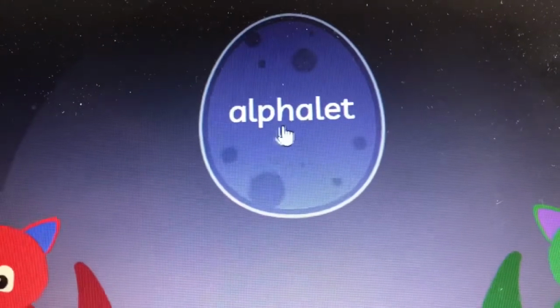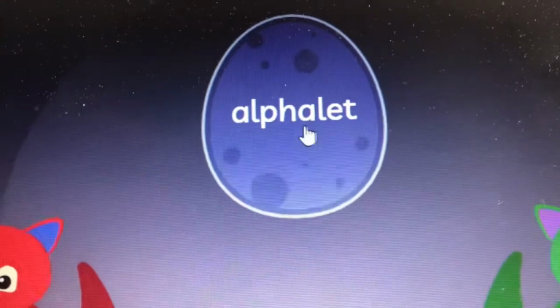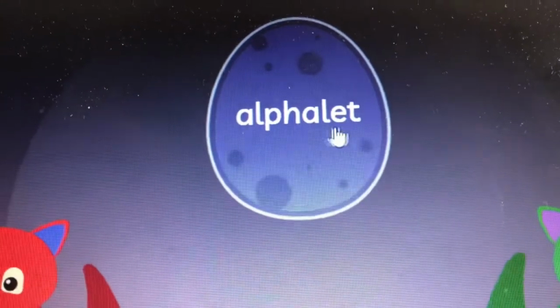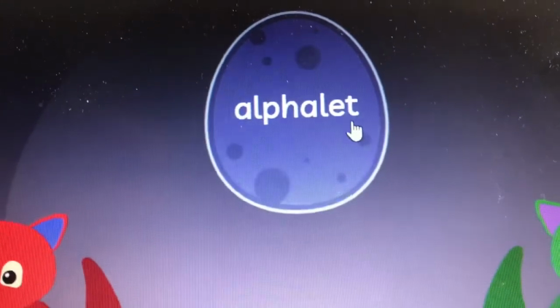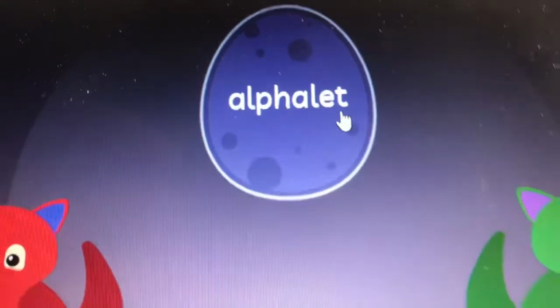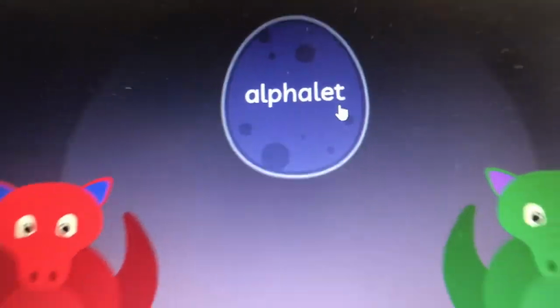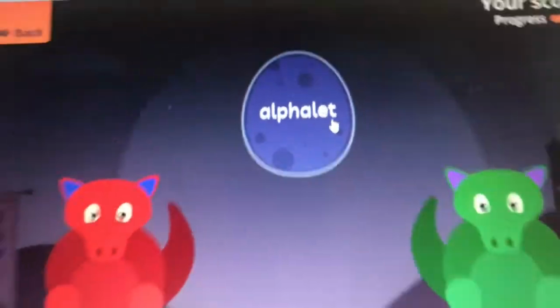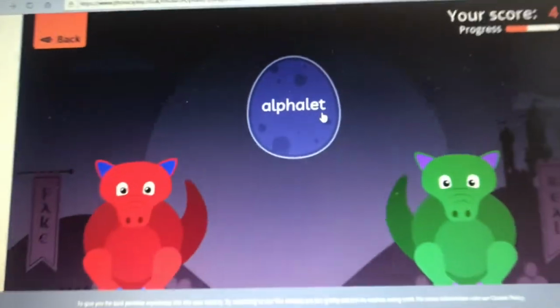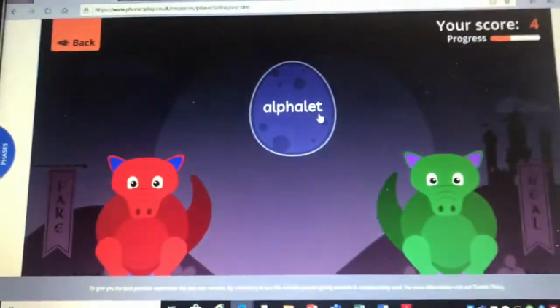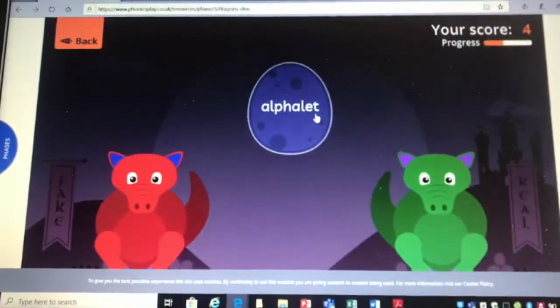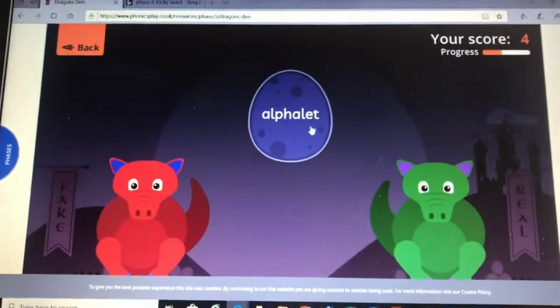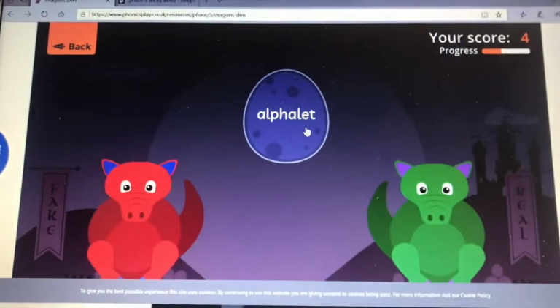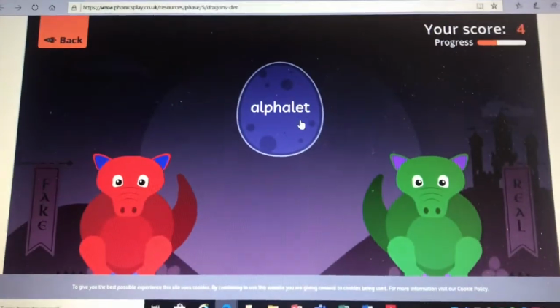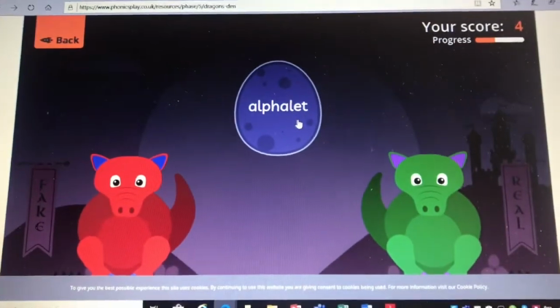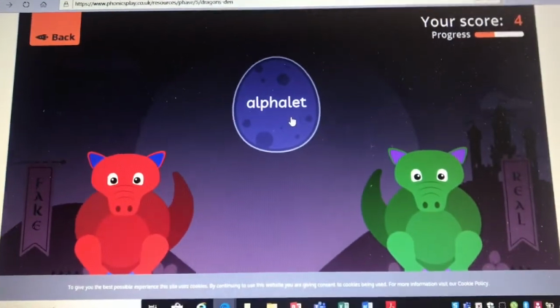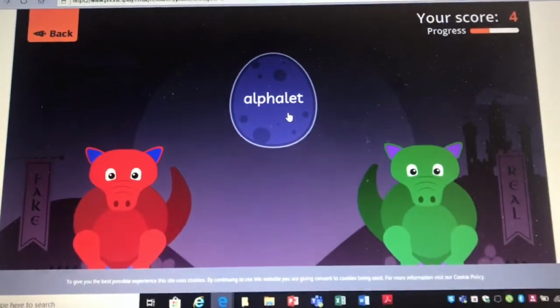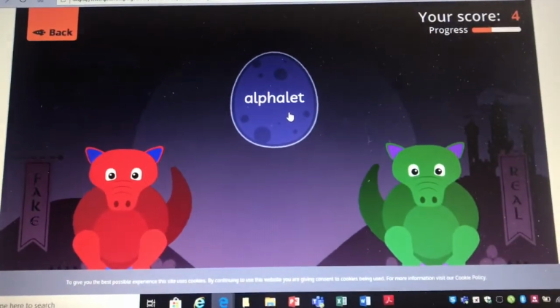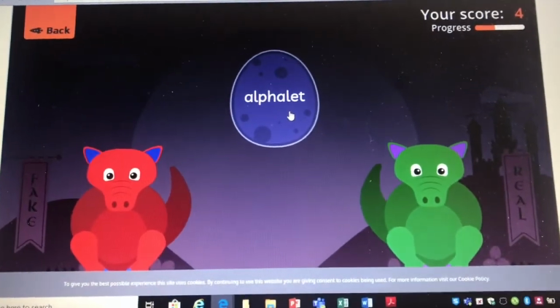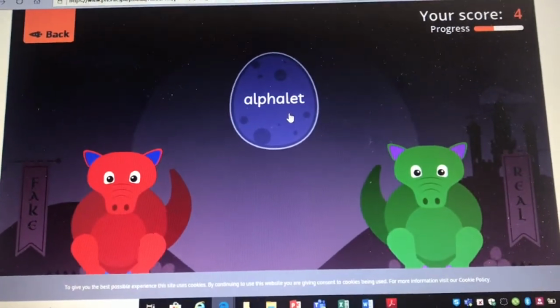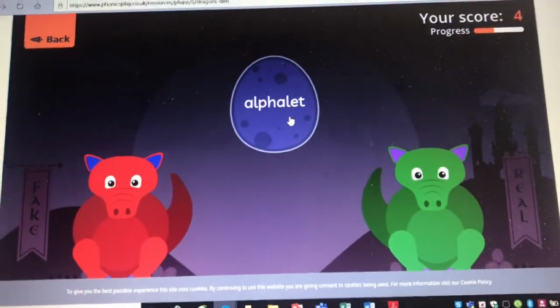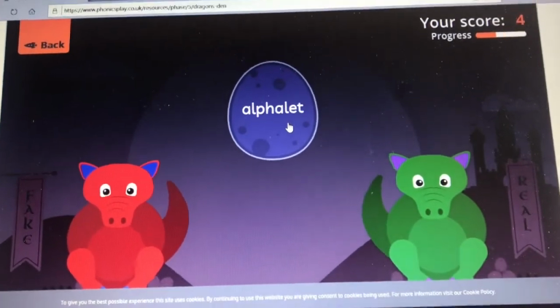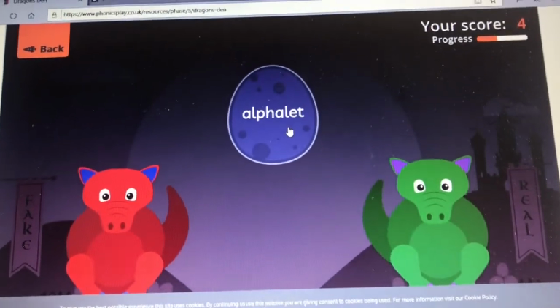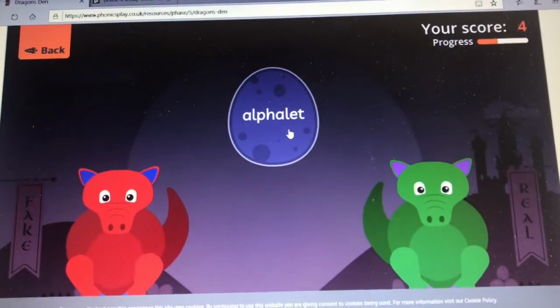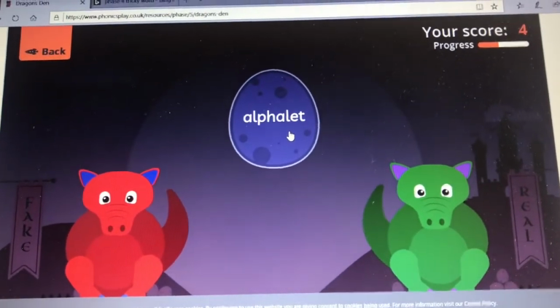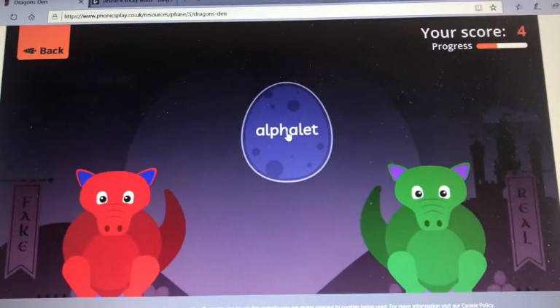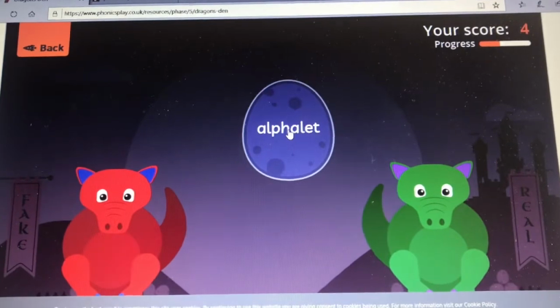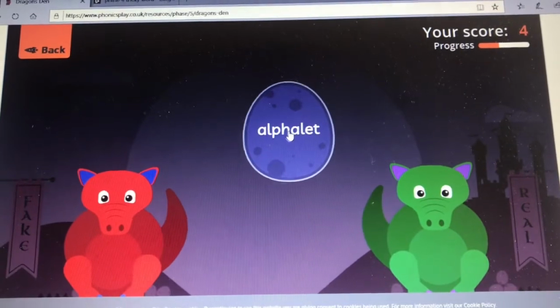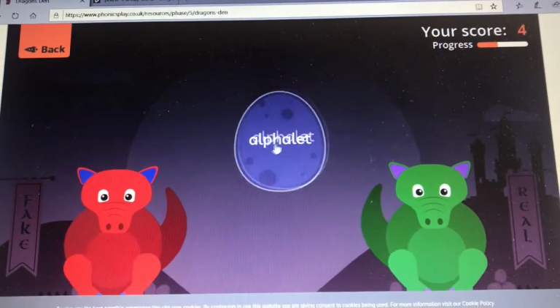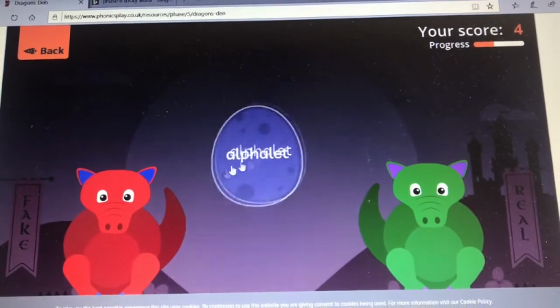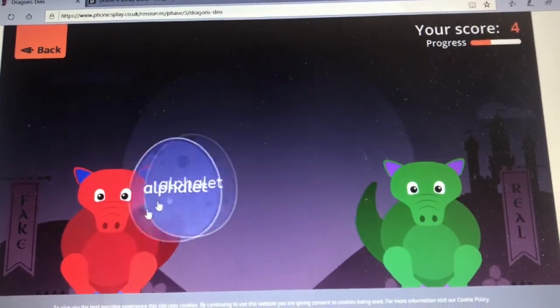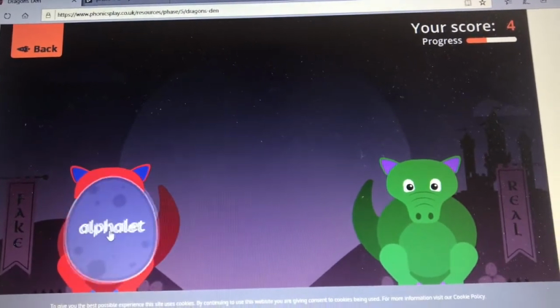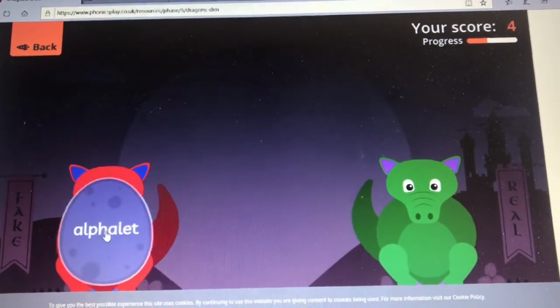Alphalet. Is alphalet a real word? No, it's not real.